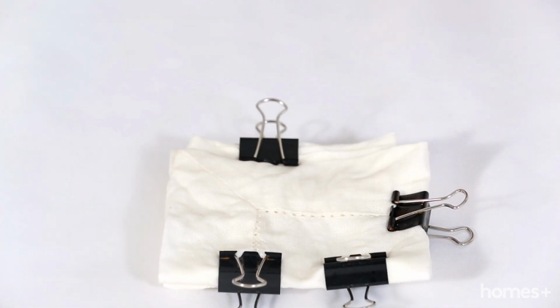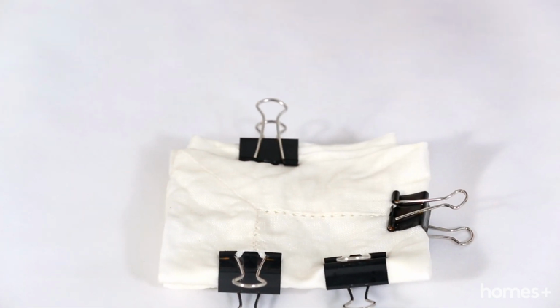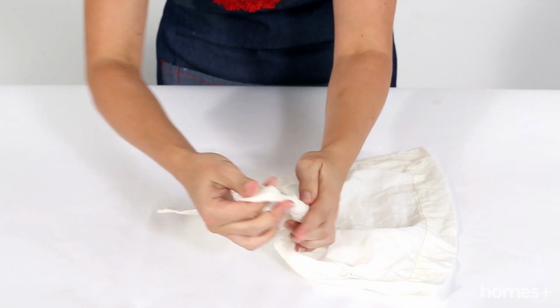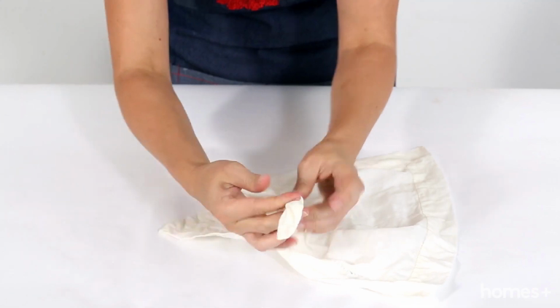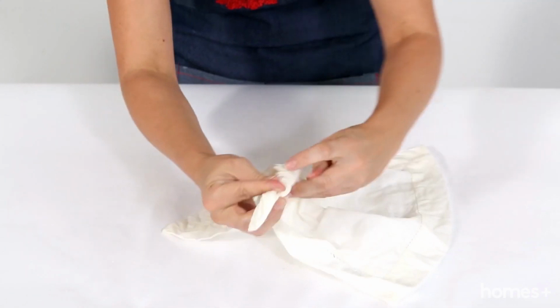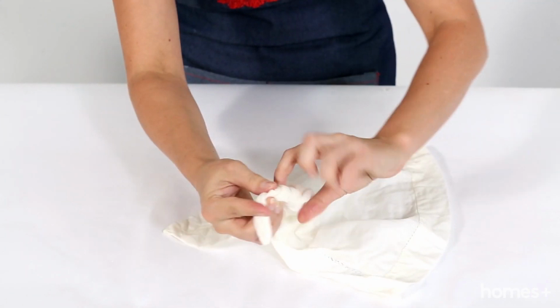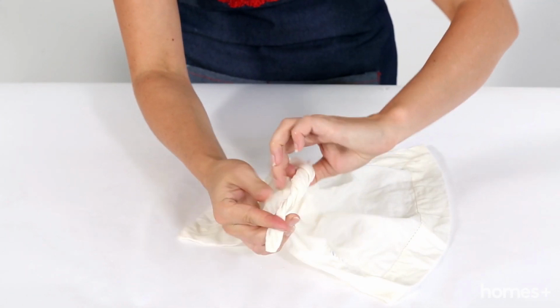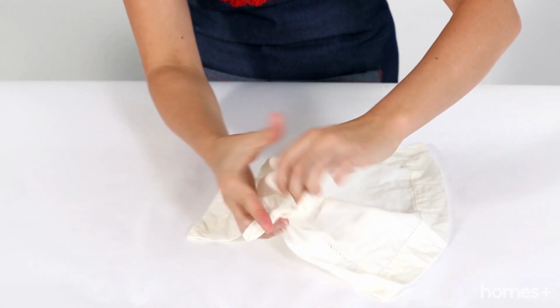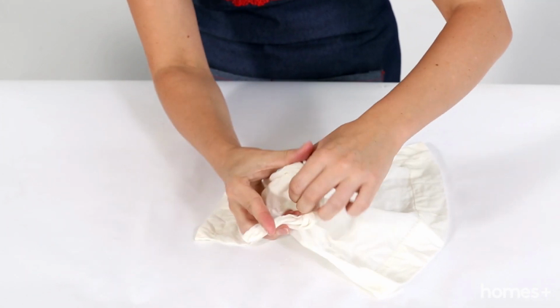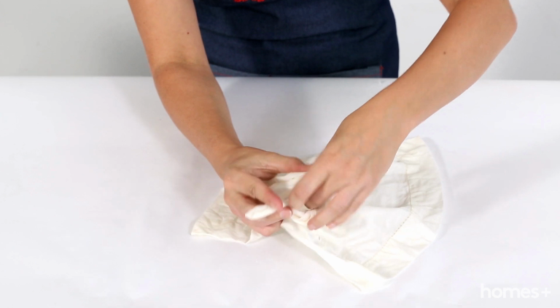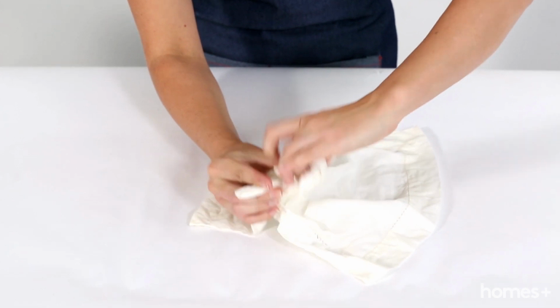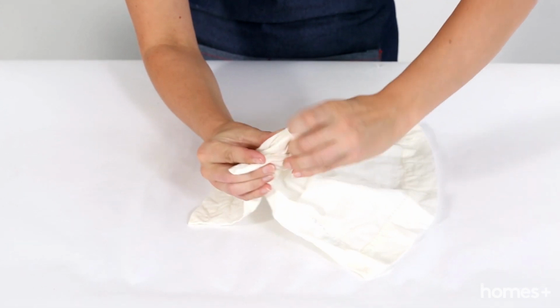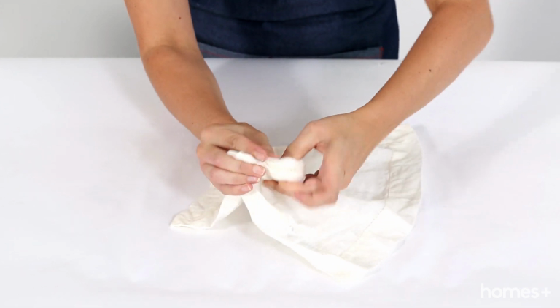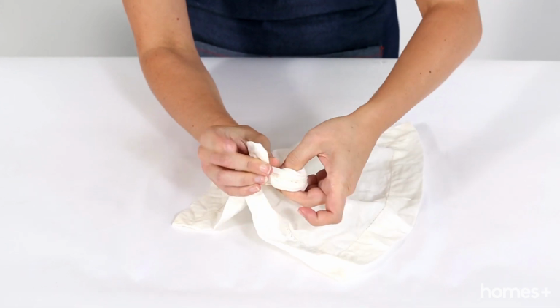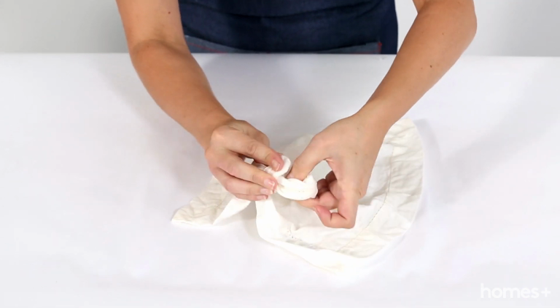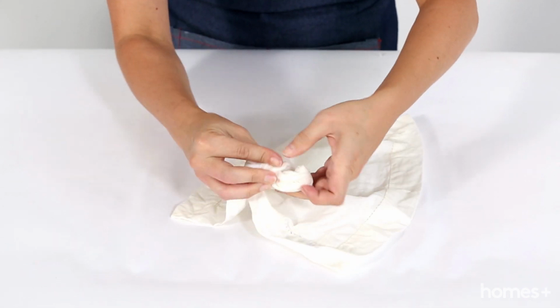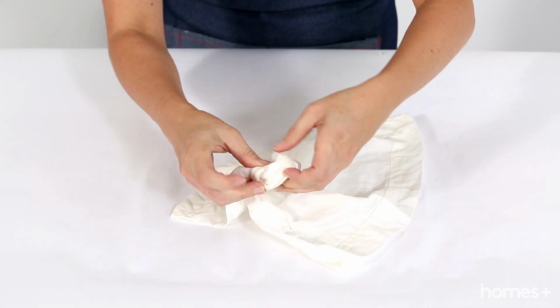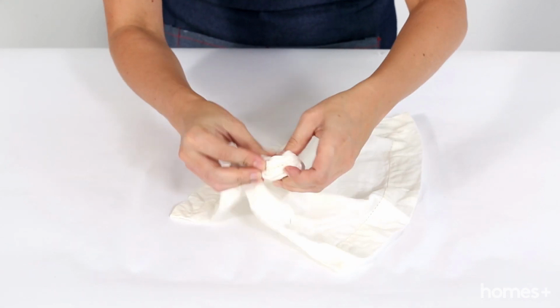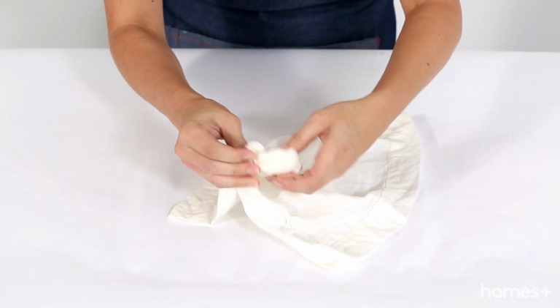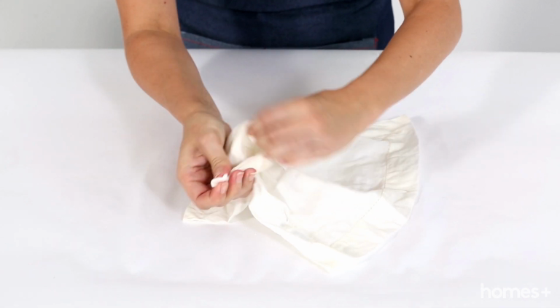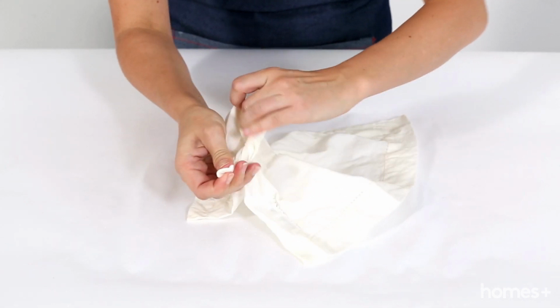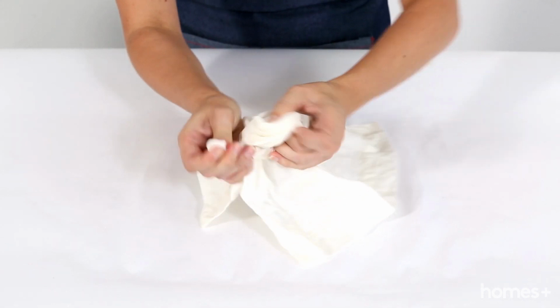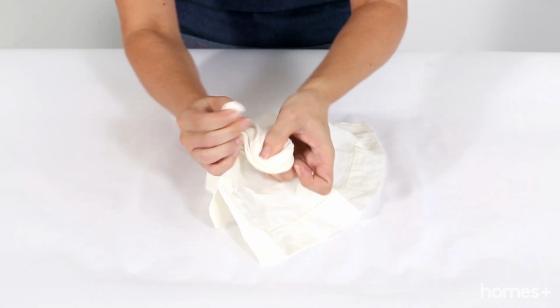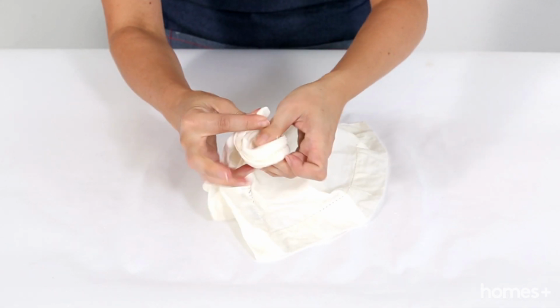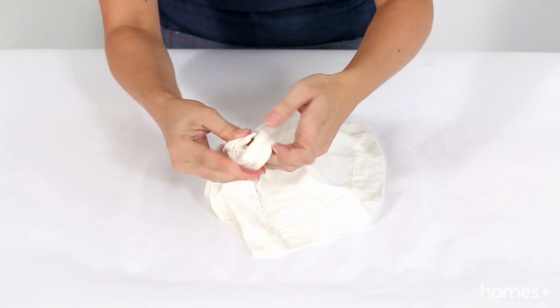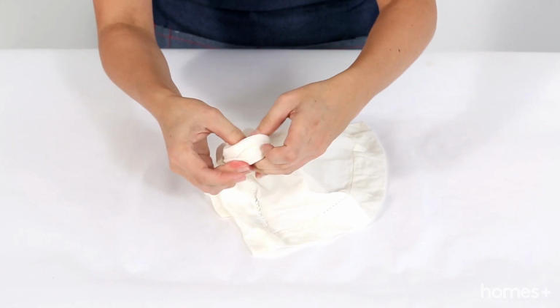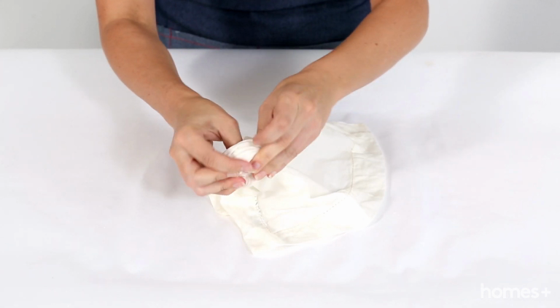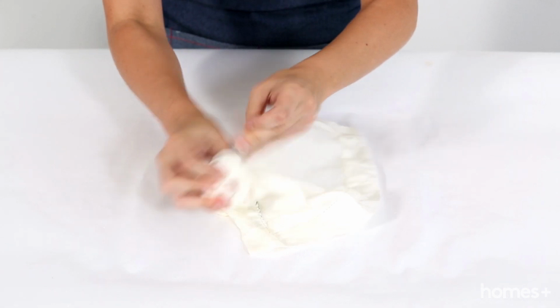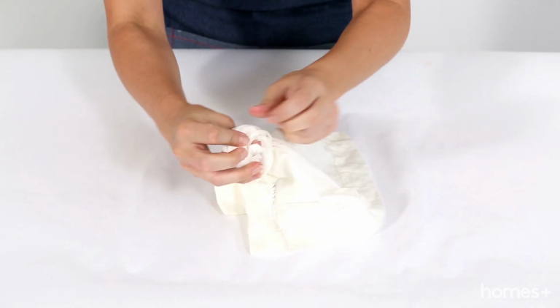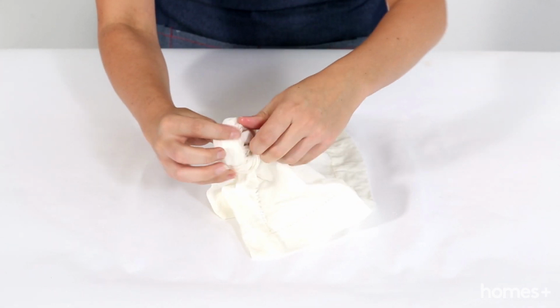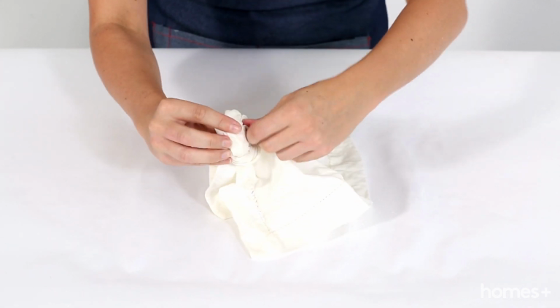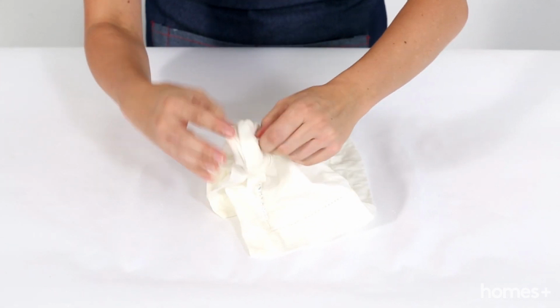And for this last style, we very simply have to tie all four corners of the fabric into a knot.